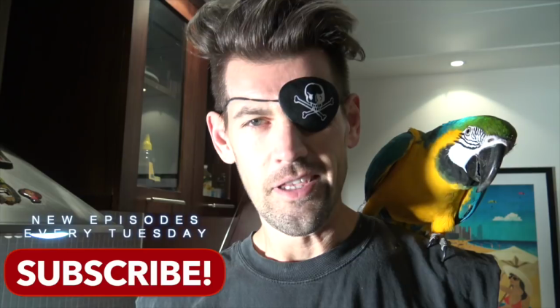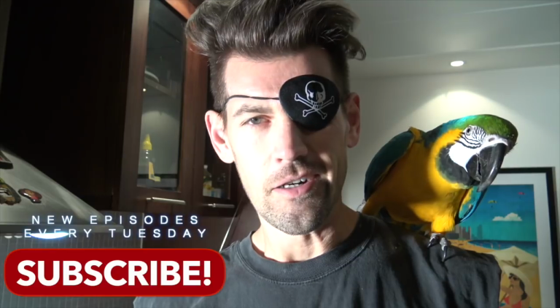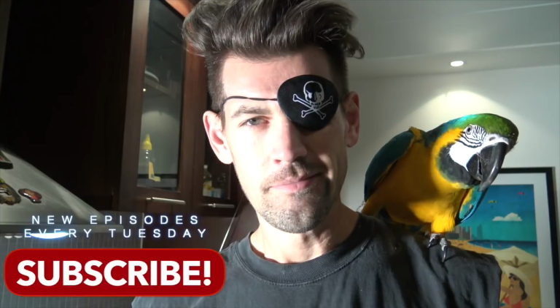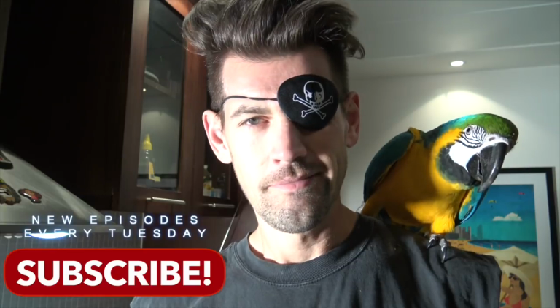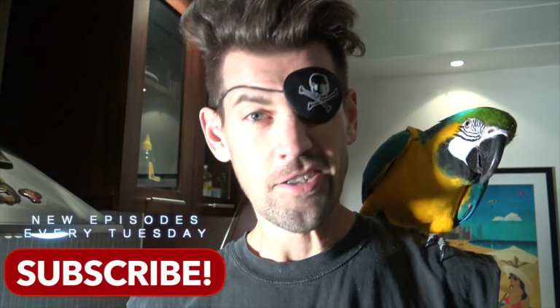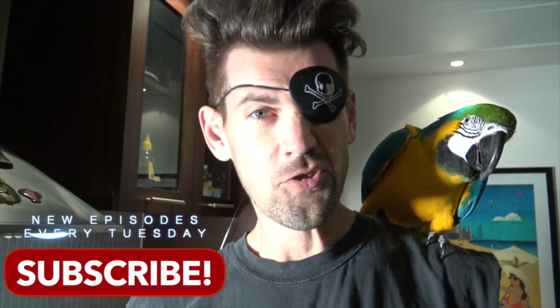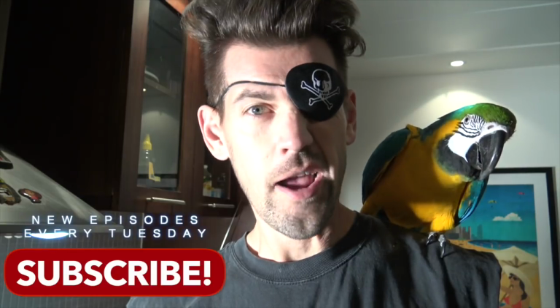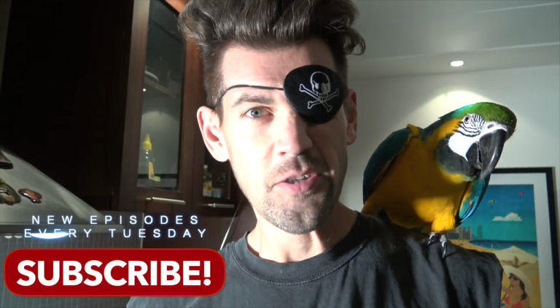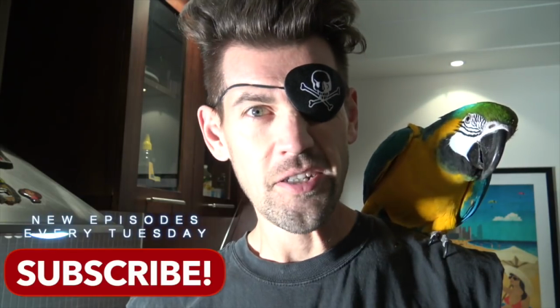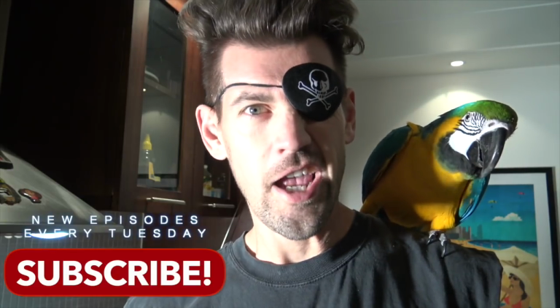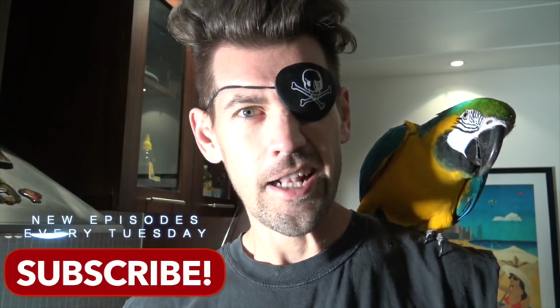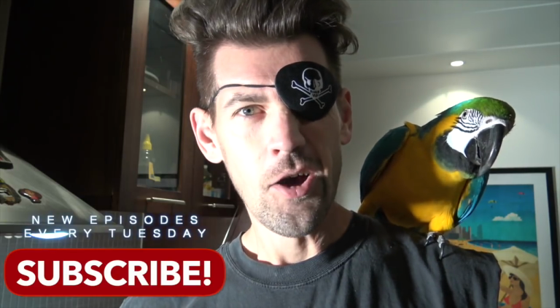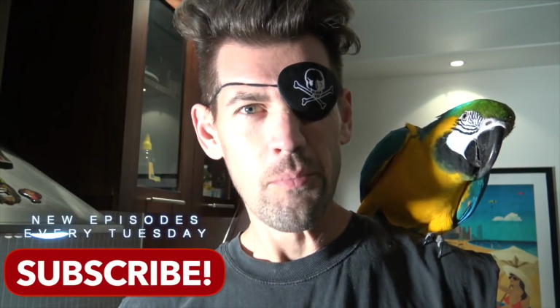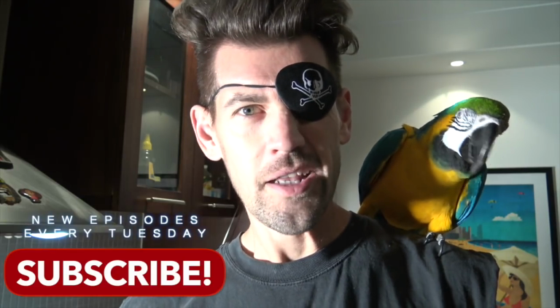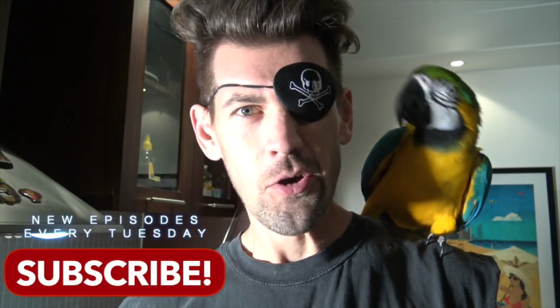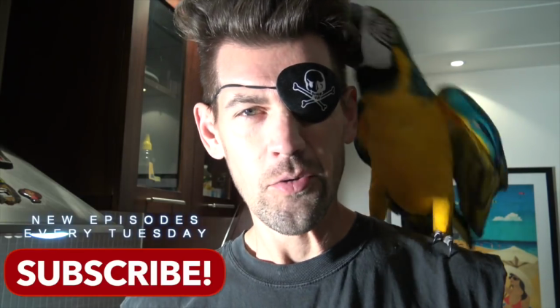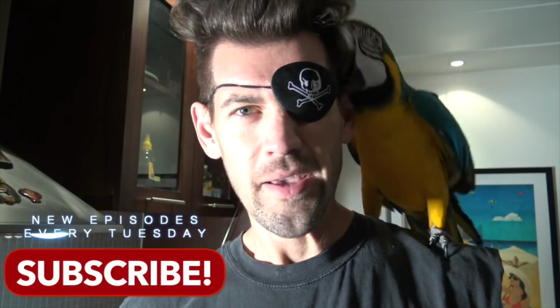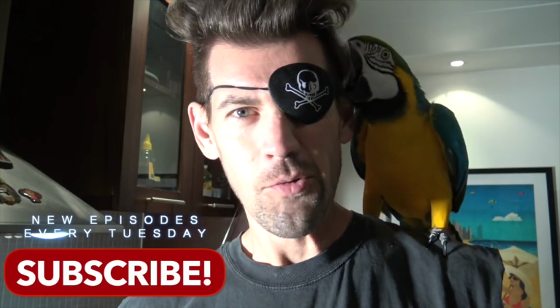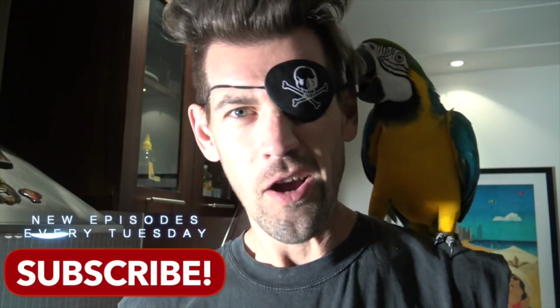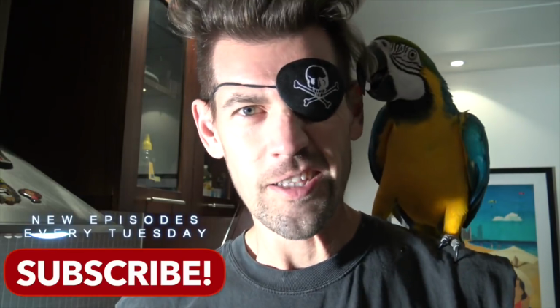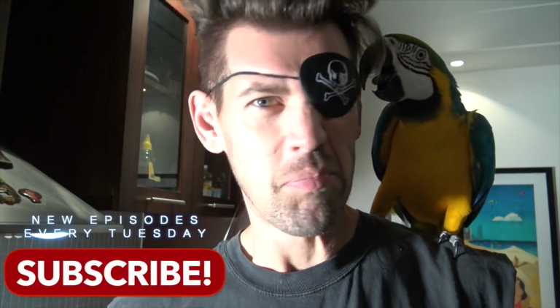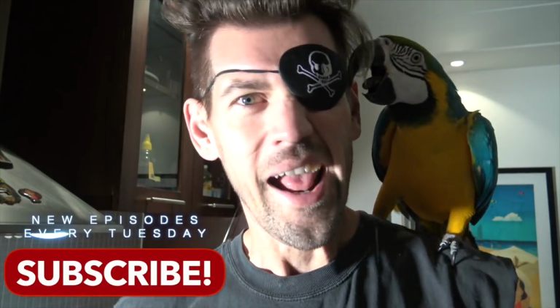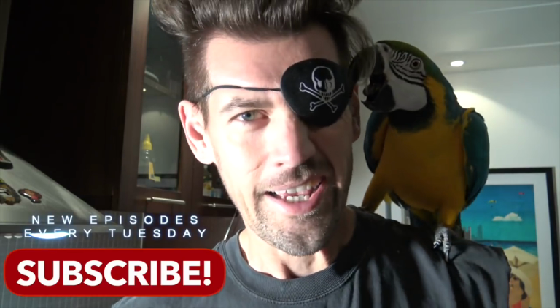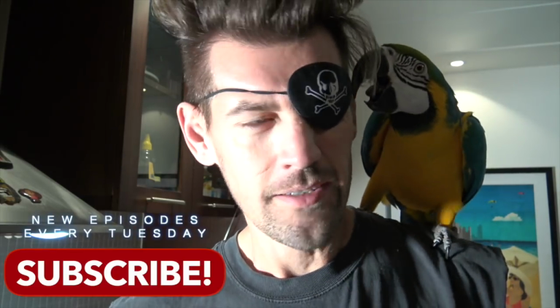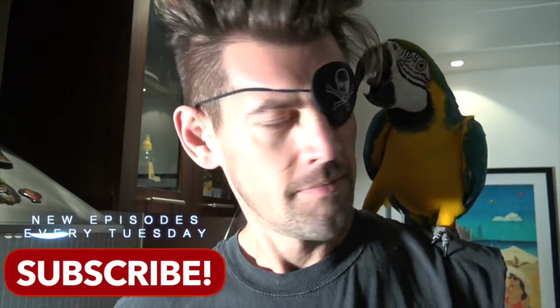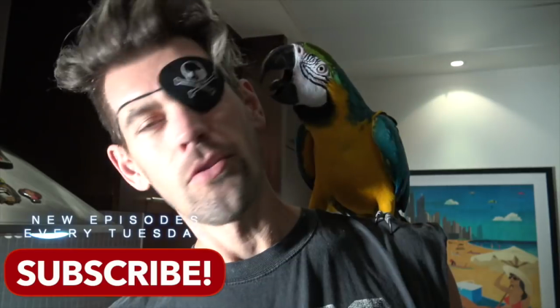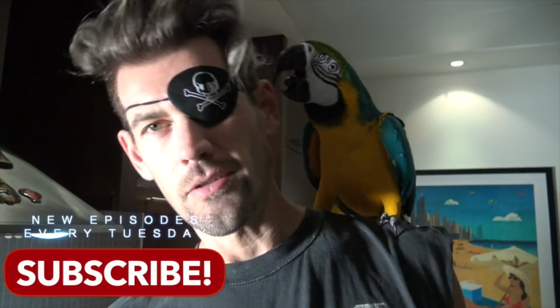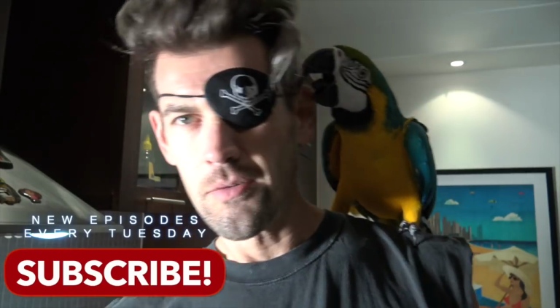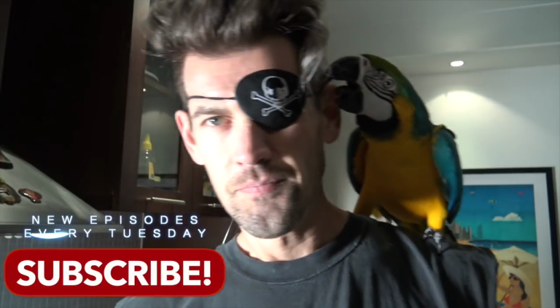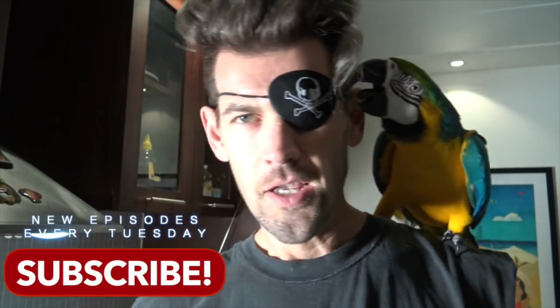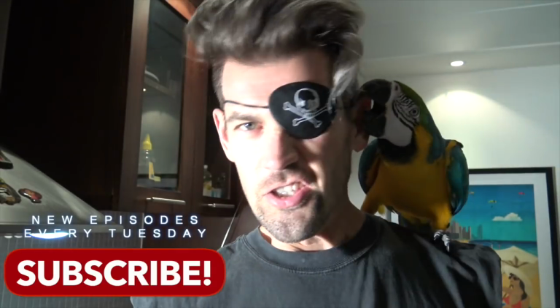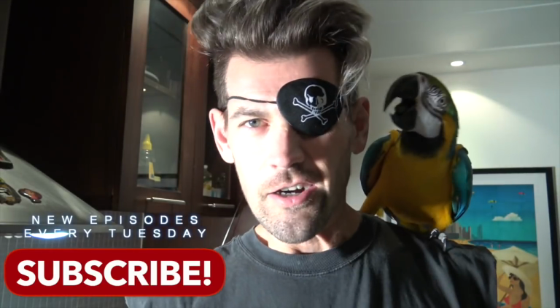Yar! Subscribe to me channel, or me and Lloyd will make you walk the plank. What do you think? No? Yar.